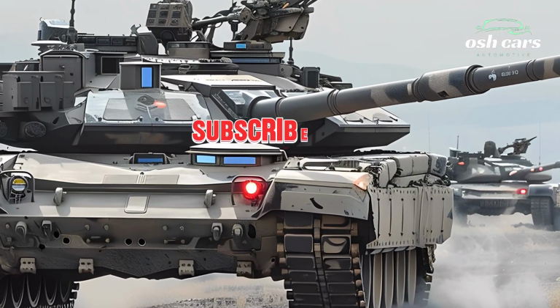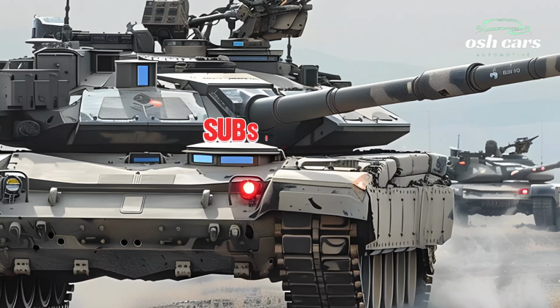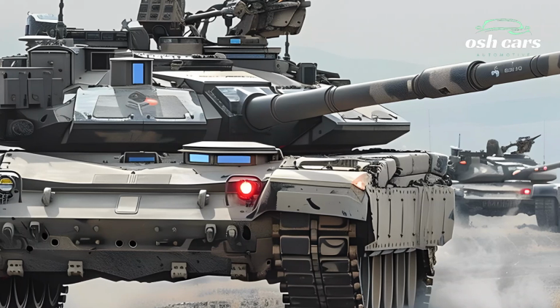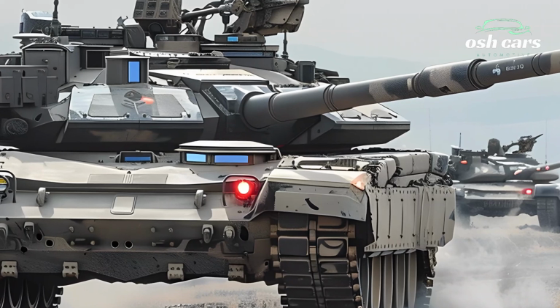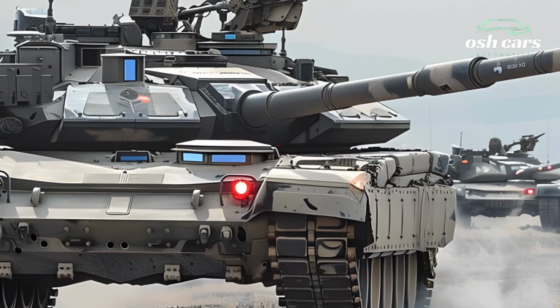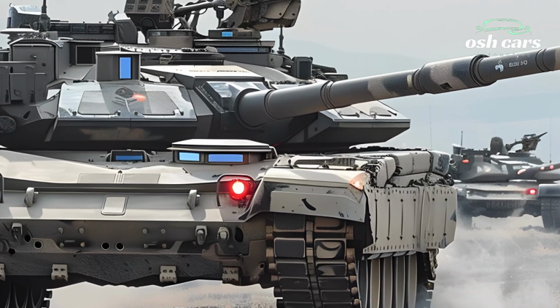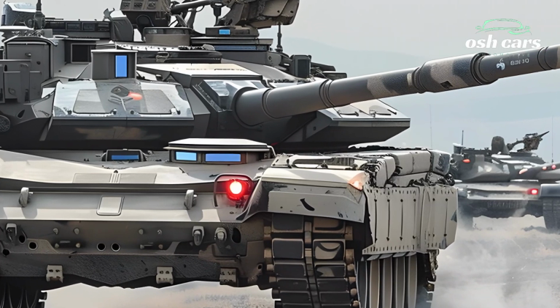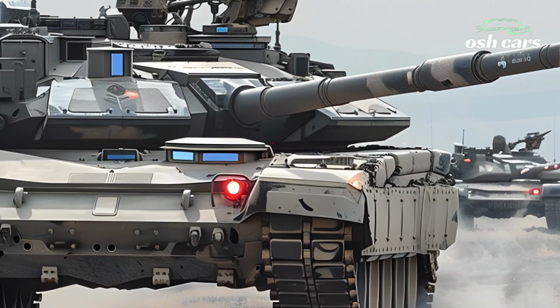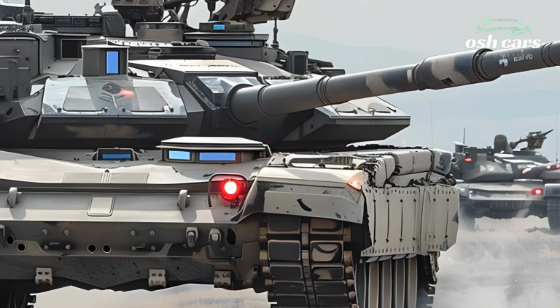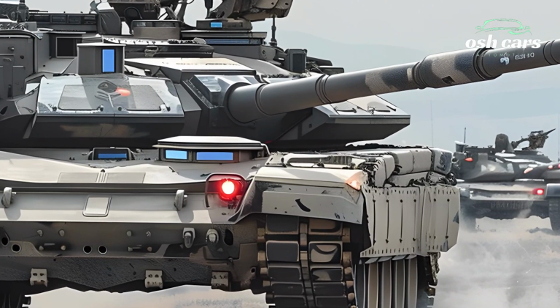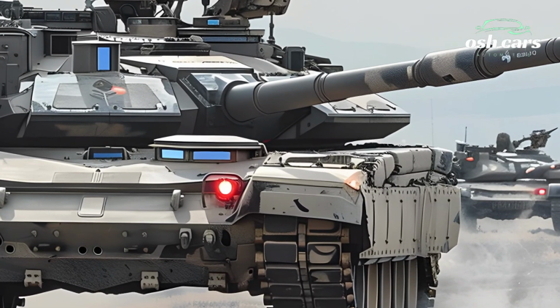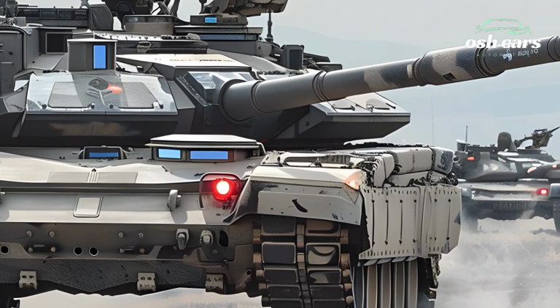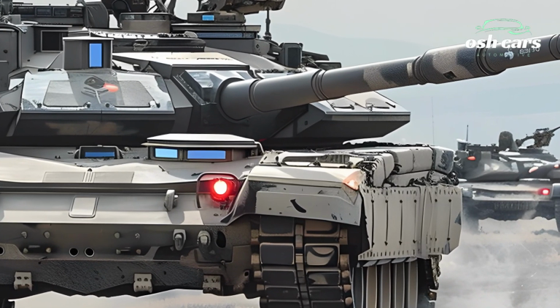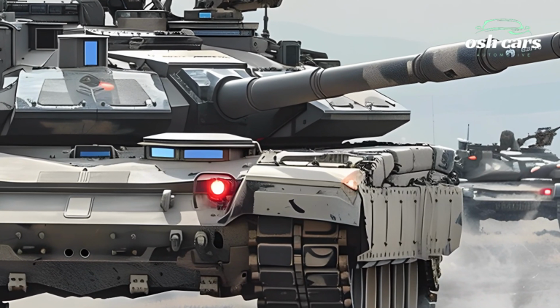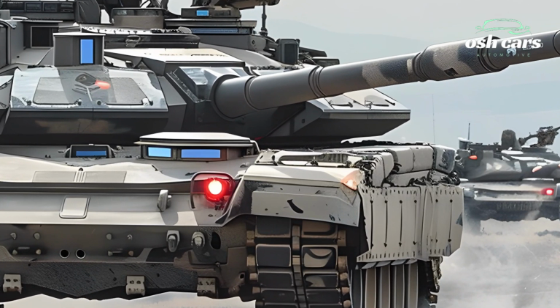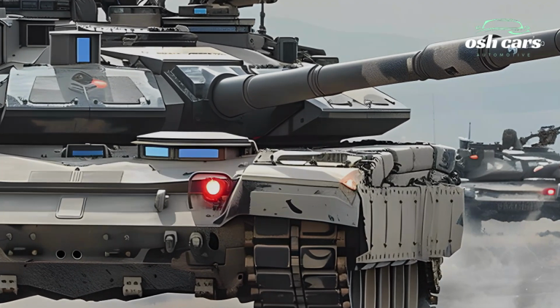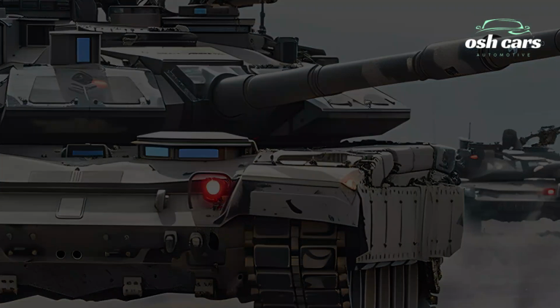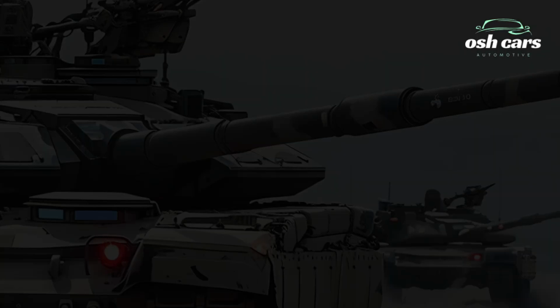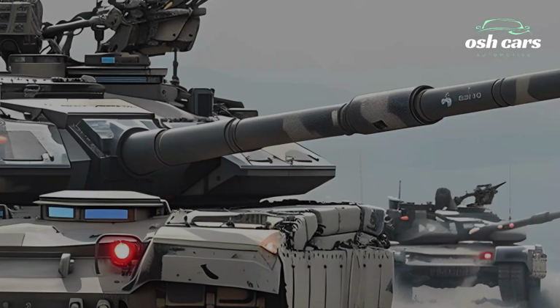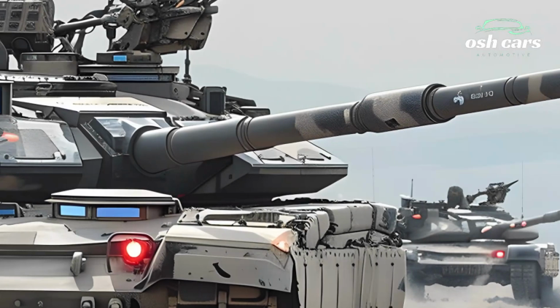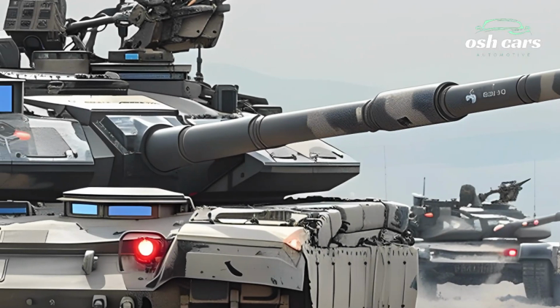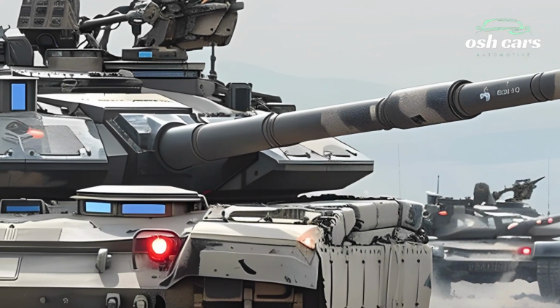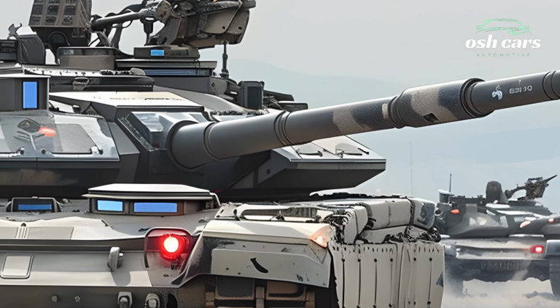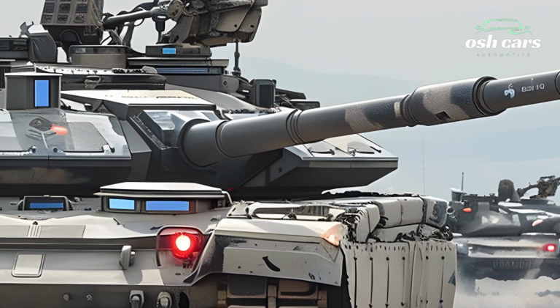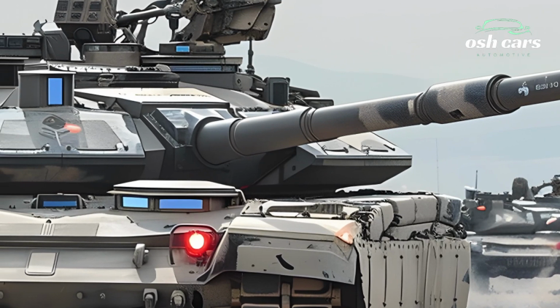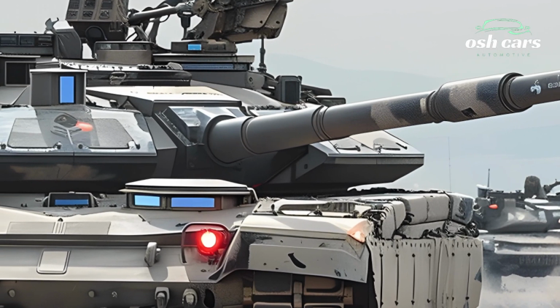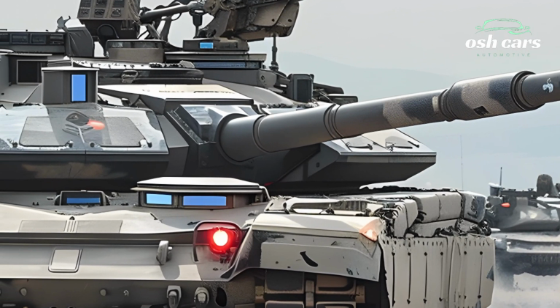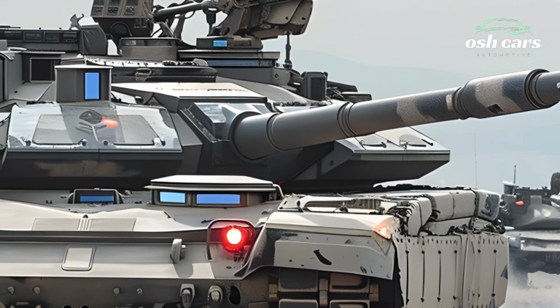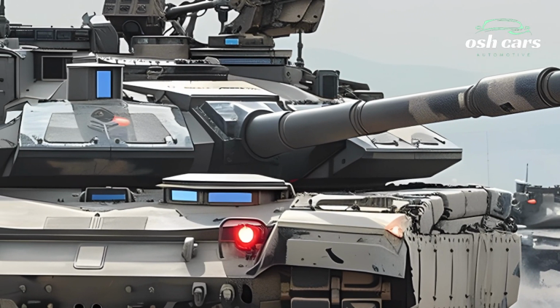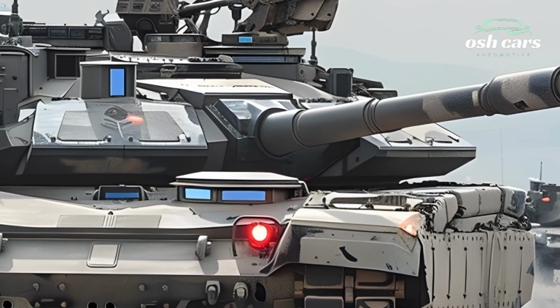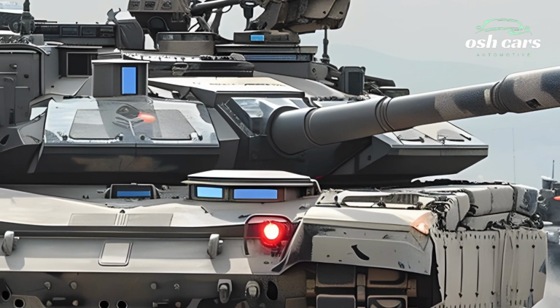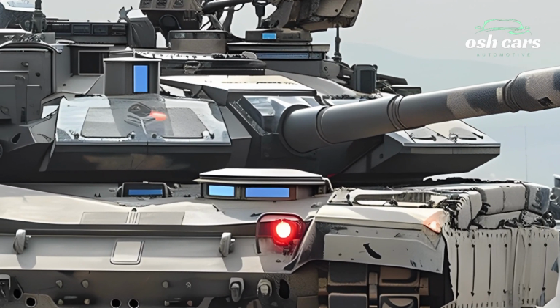Additionally, the tank features enhanced electronic warfare capabilities, ensuring resilience against cyber and drone-based threats.